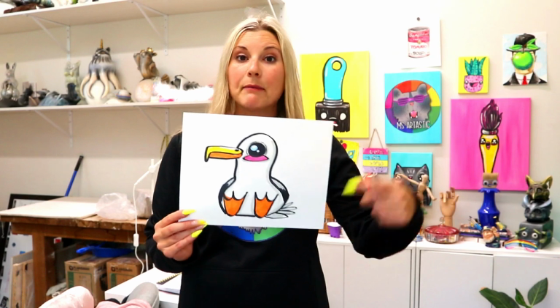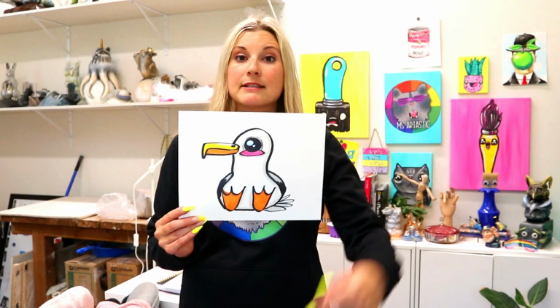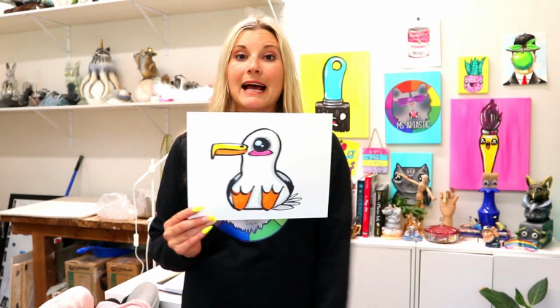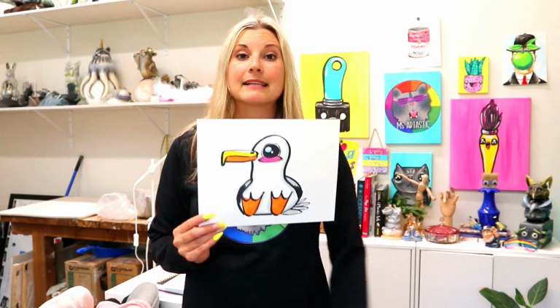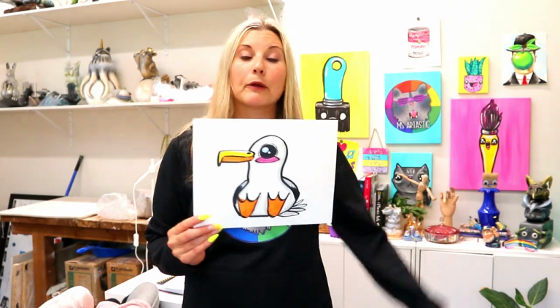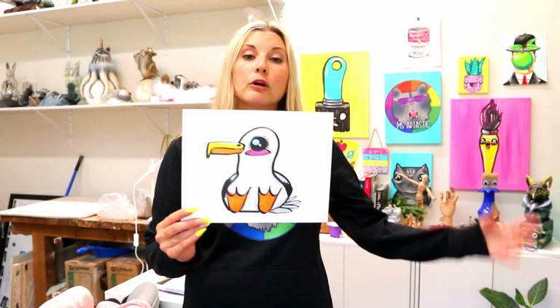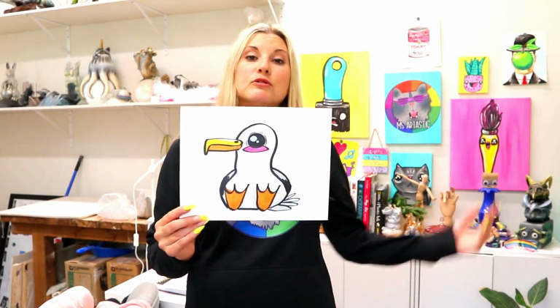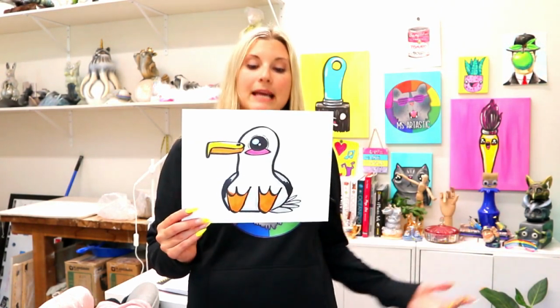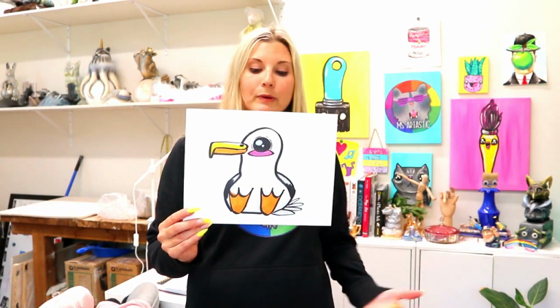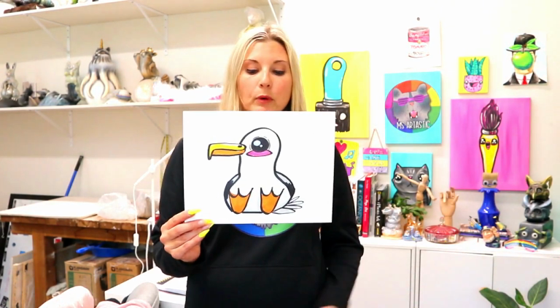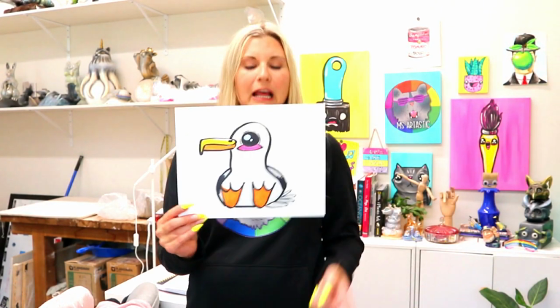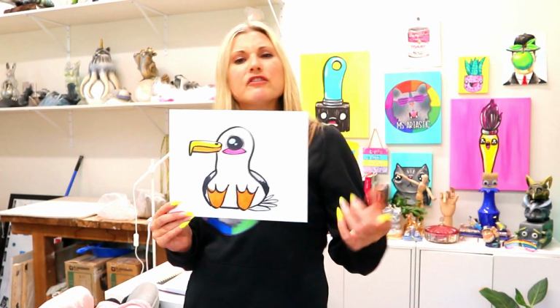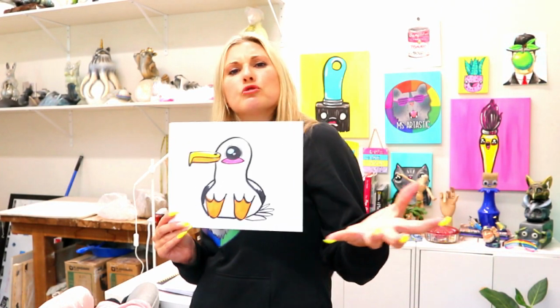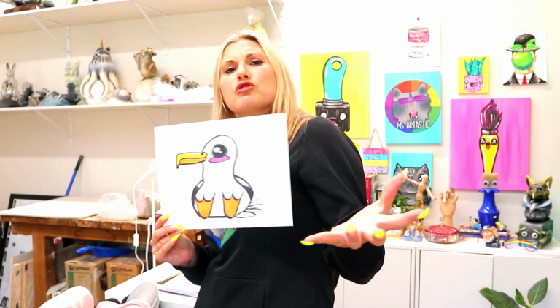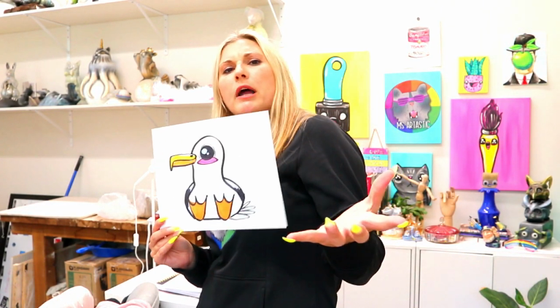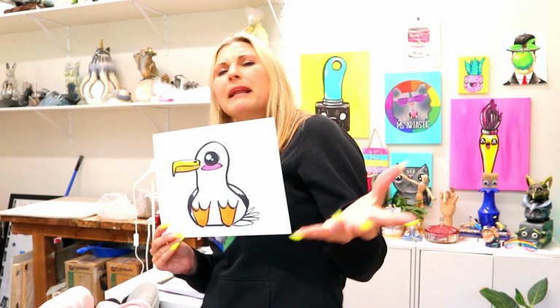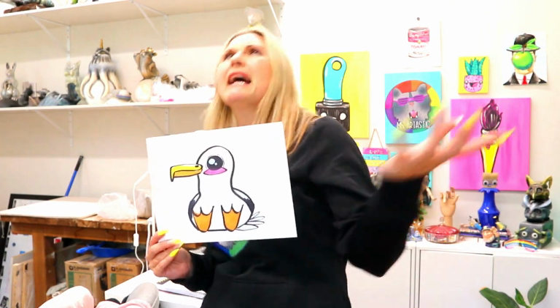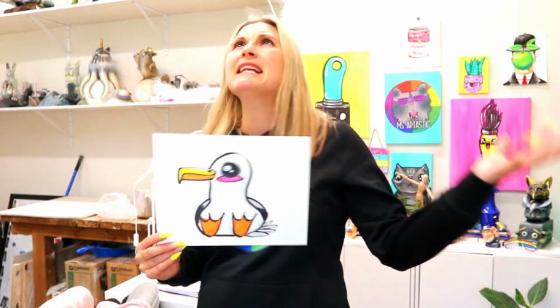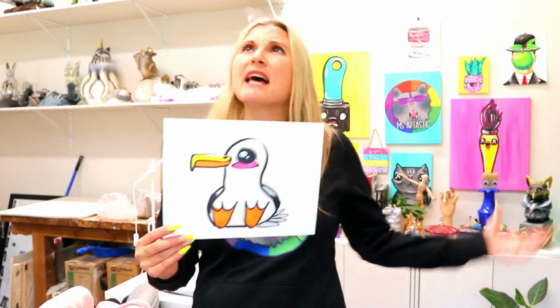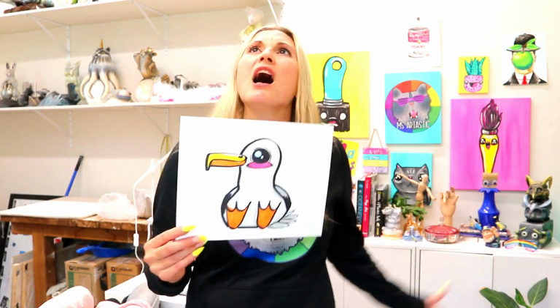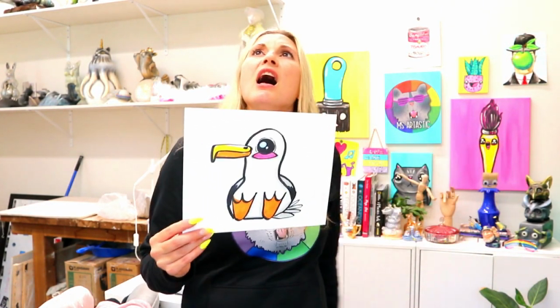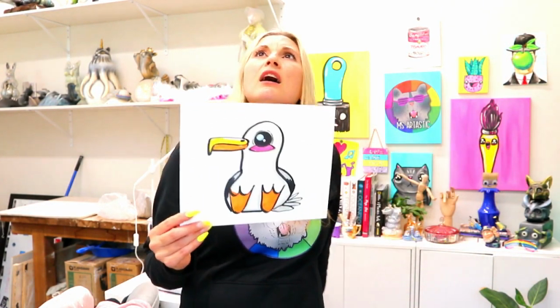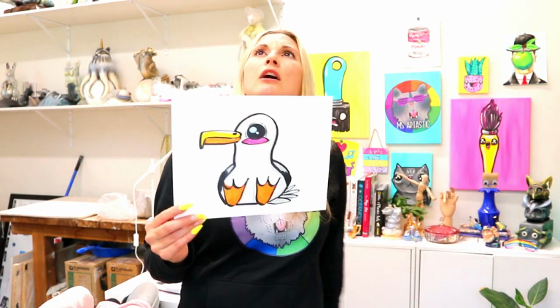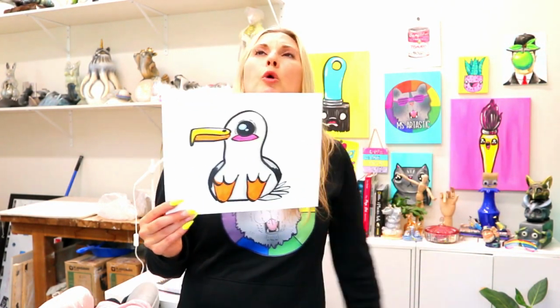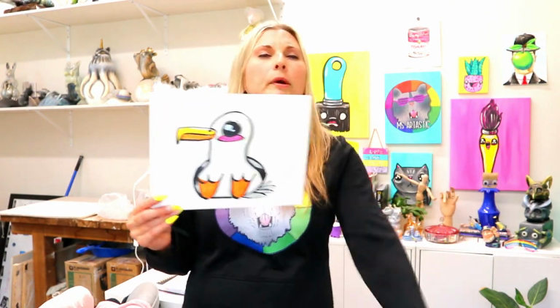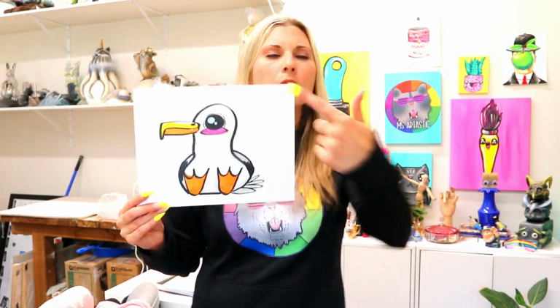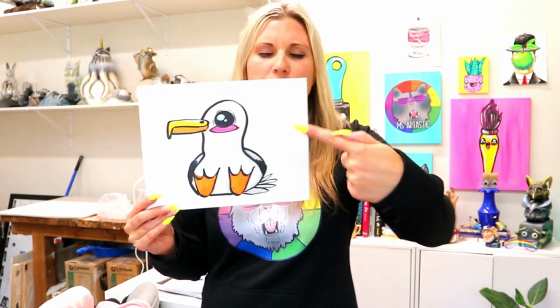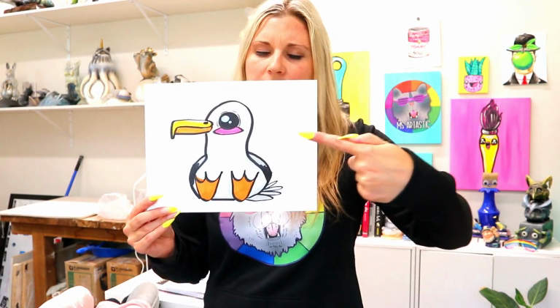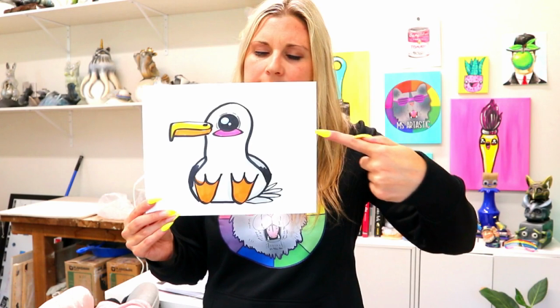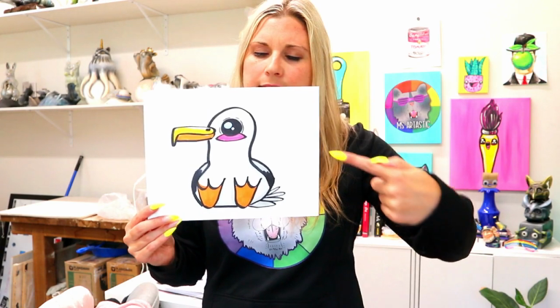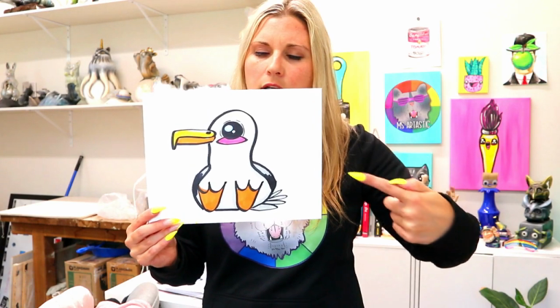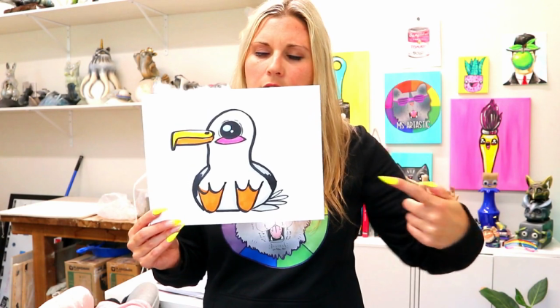I'm Mr. Tazek and welcome to day 21 of the June Drawing Bonanza, where we're going to be drawing the seagull.